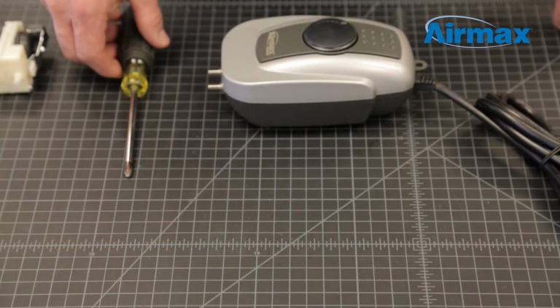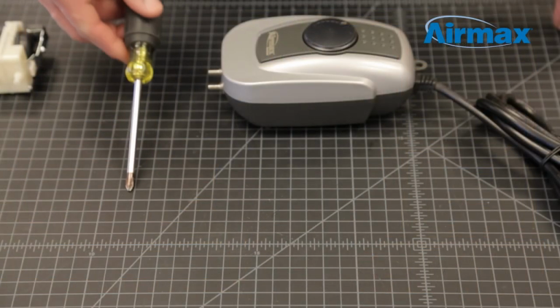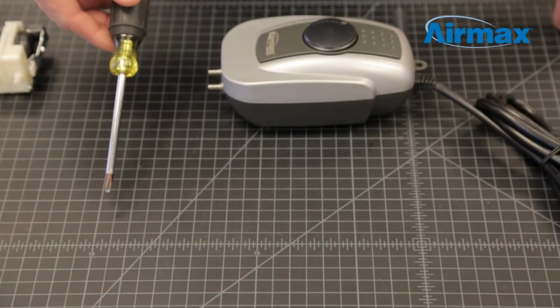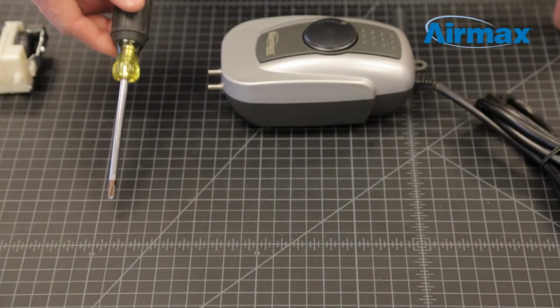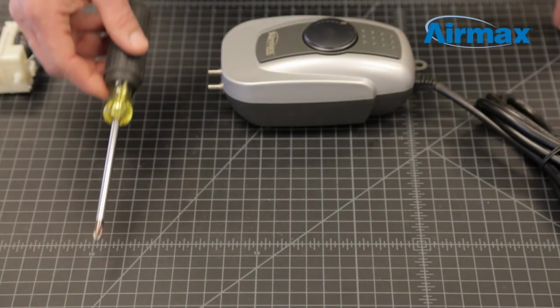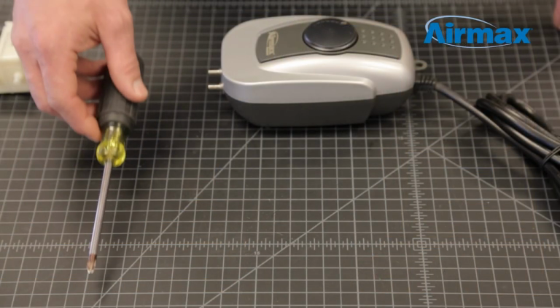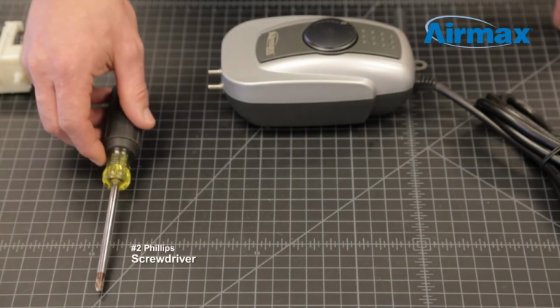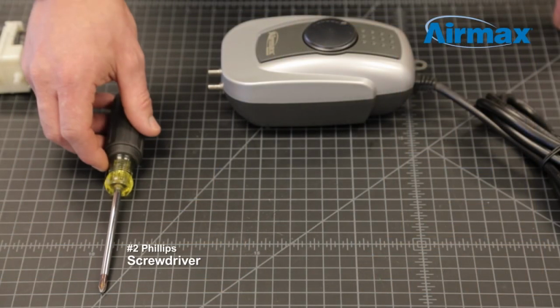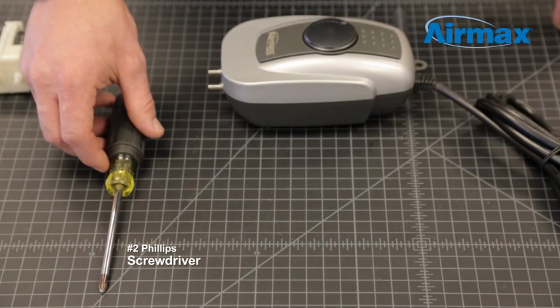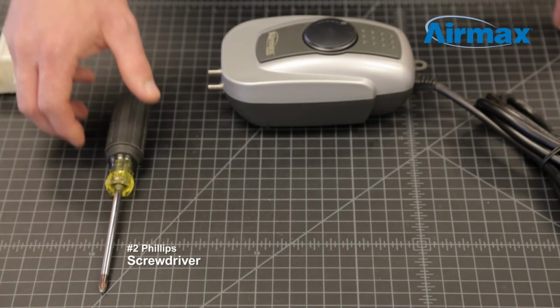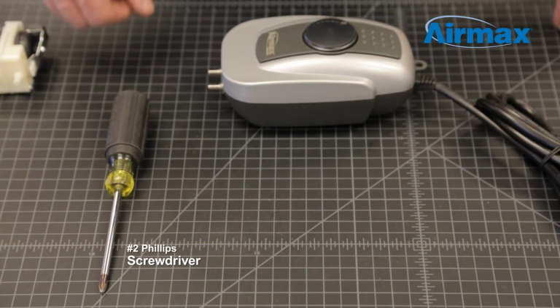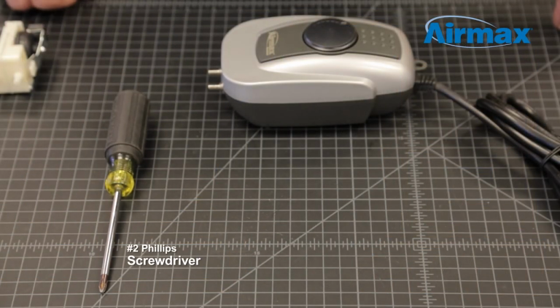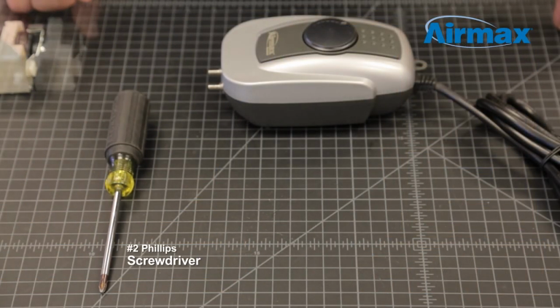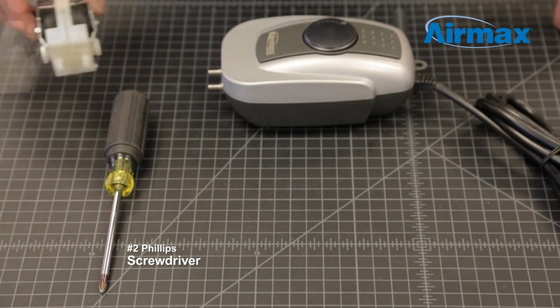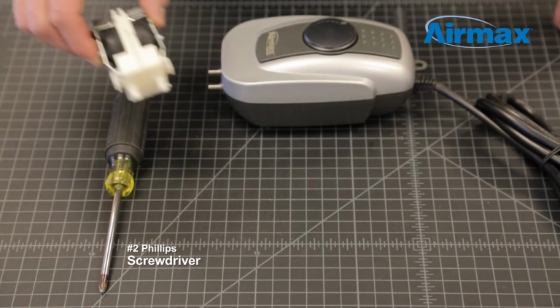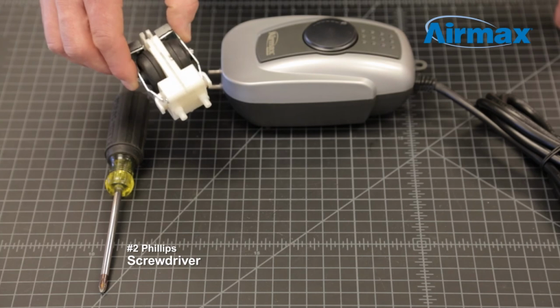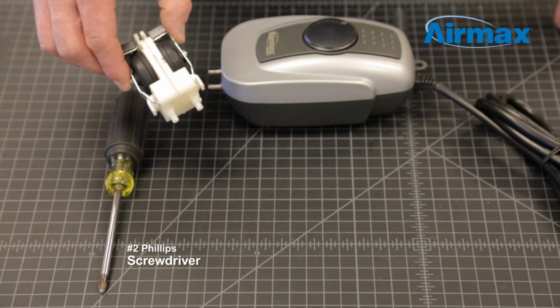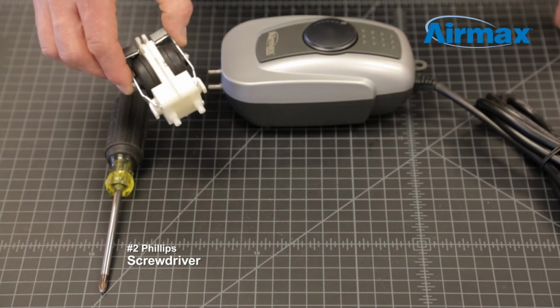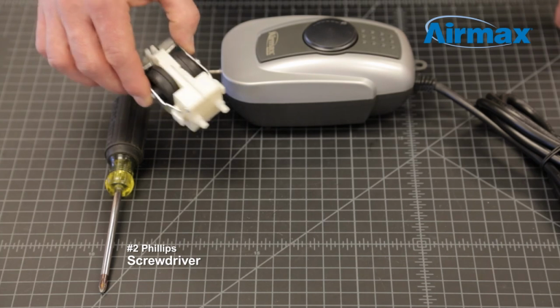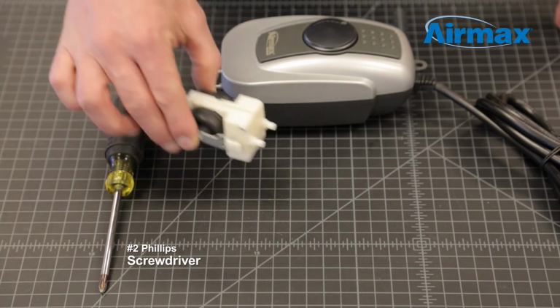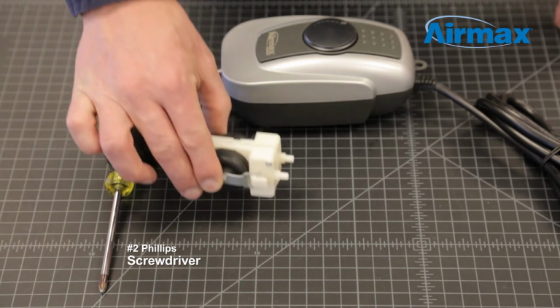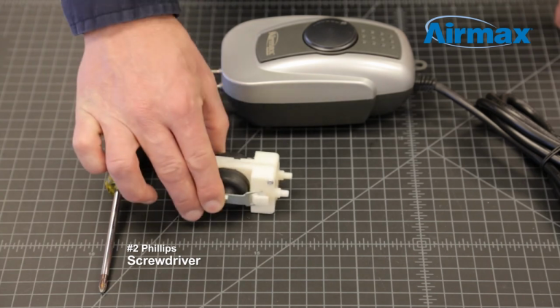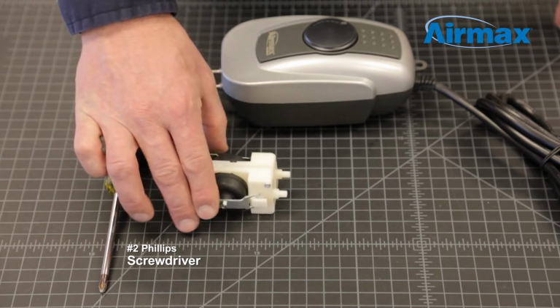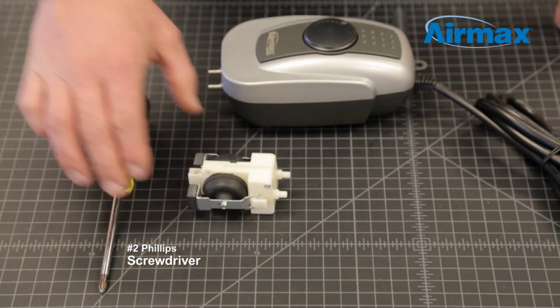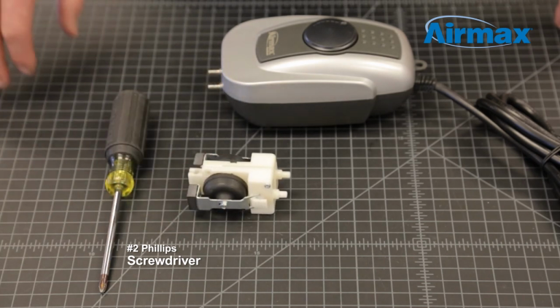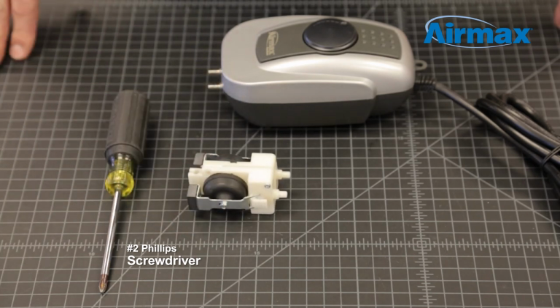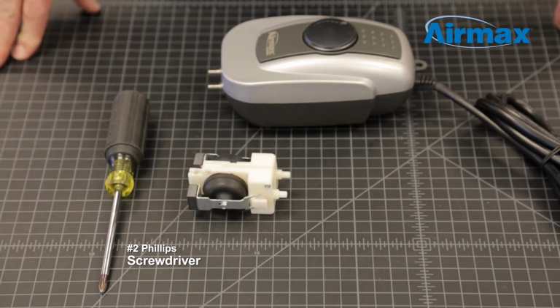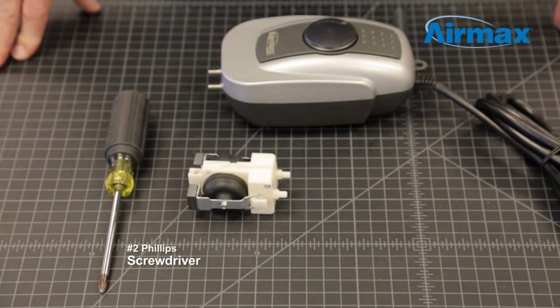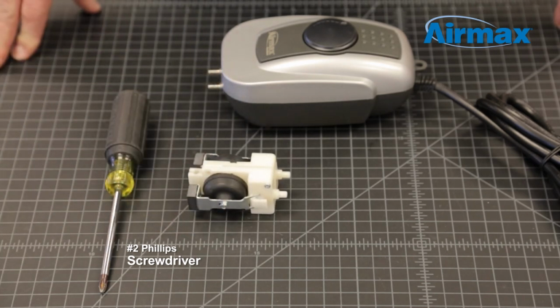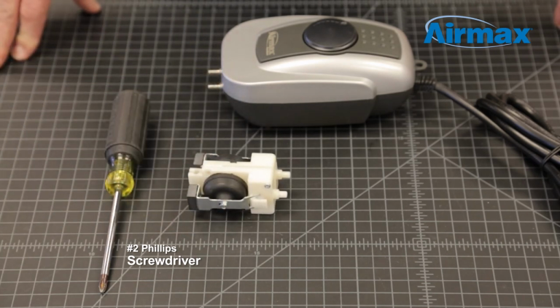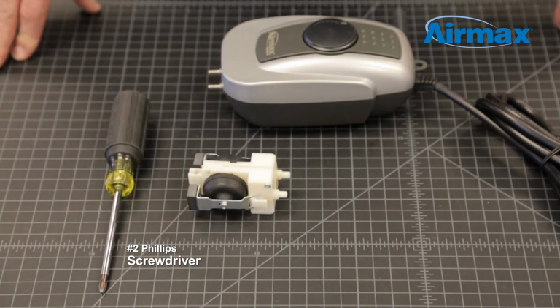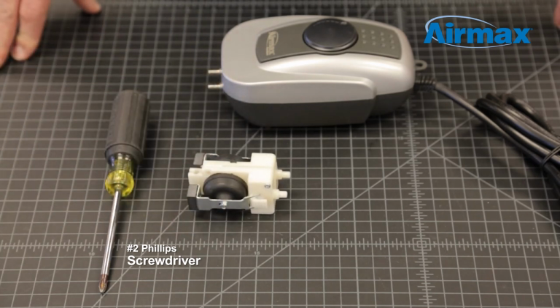The only tool required is a number 2 Phillips screwdriver. The Pond Air 2 replacement diaphragm kit contains a pre-assembled diaphragm, making for easy installation.